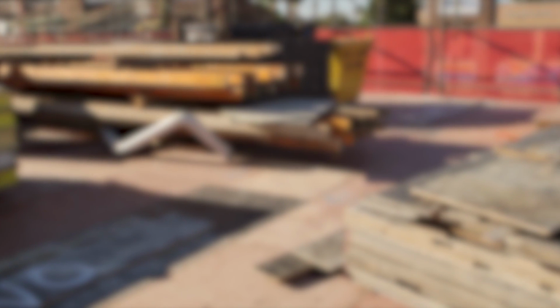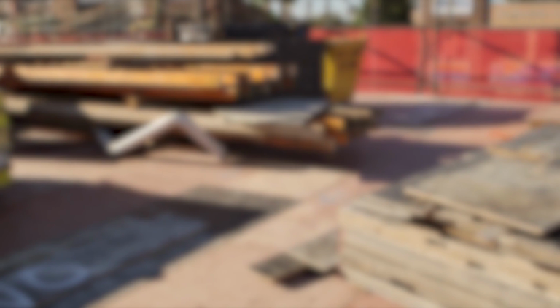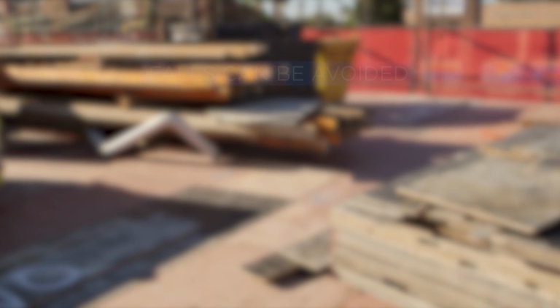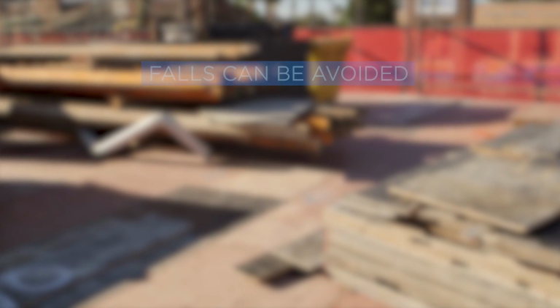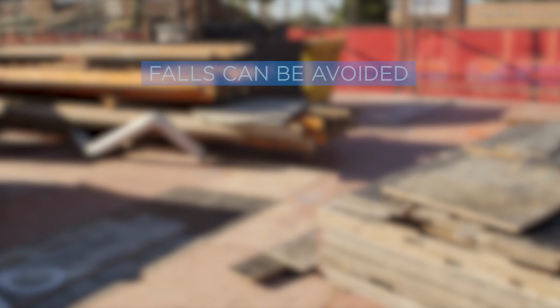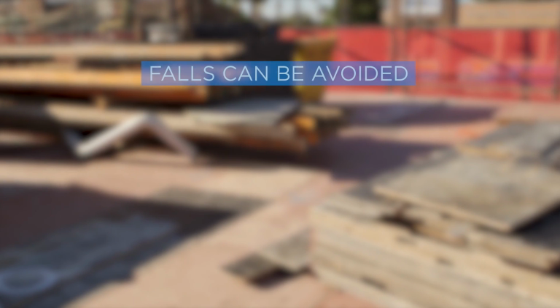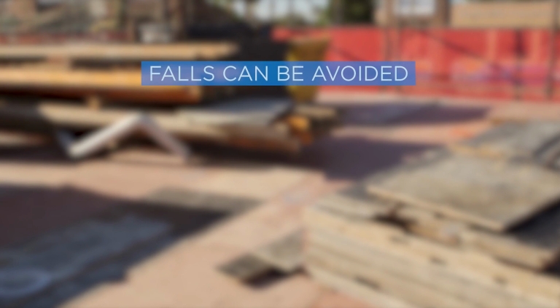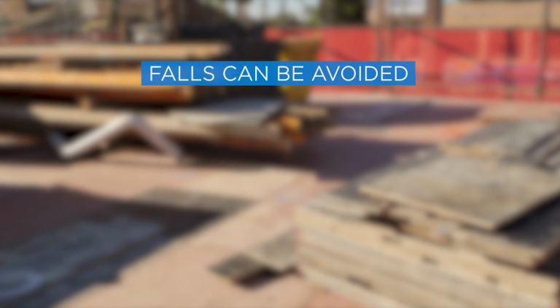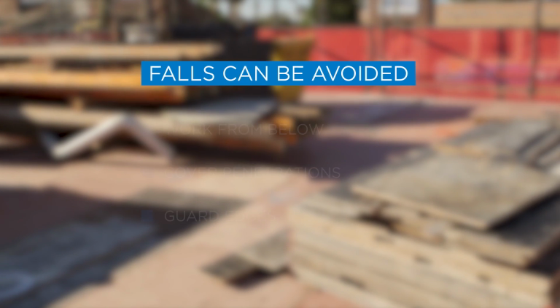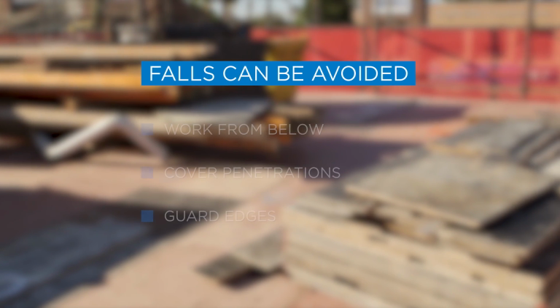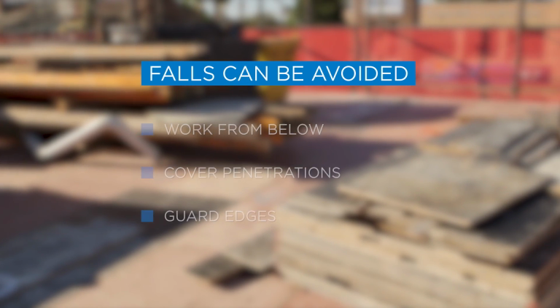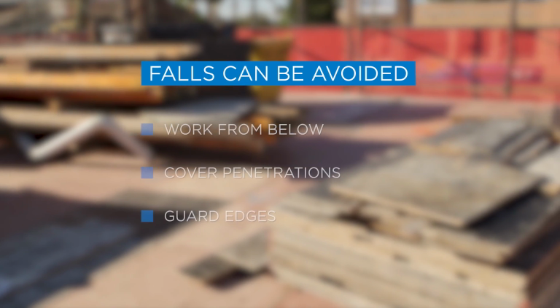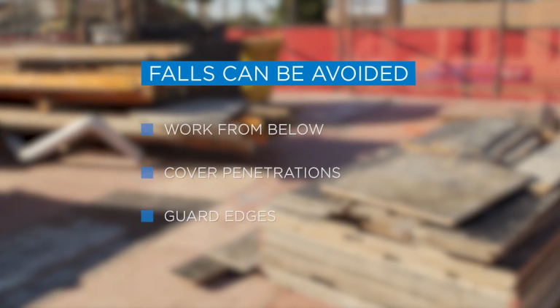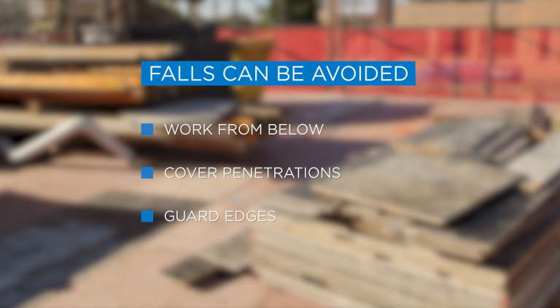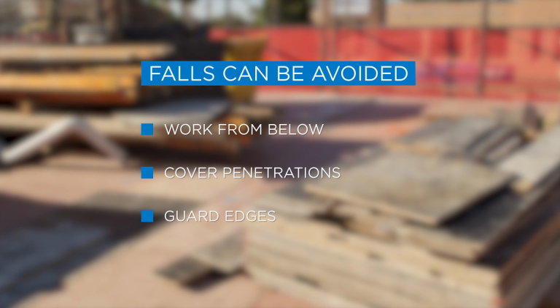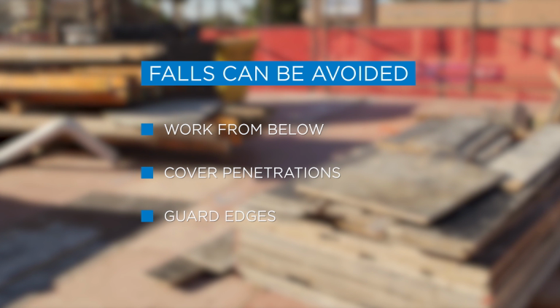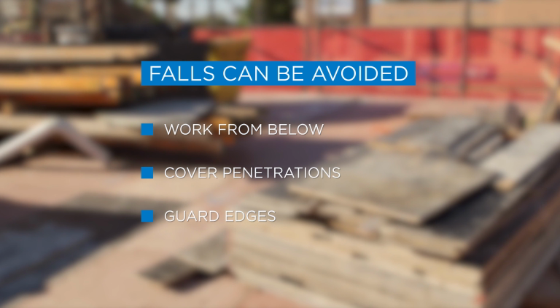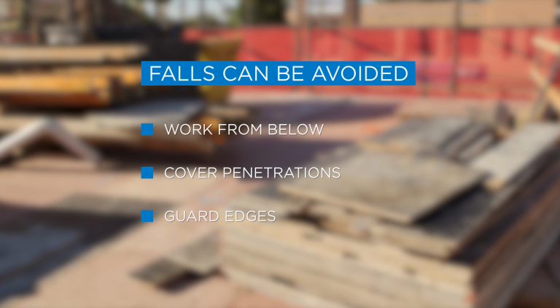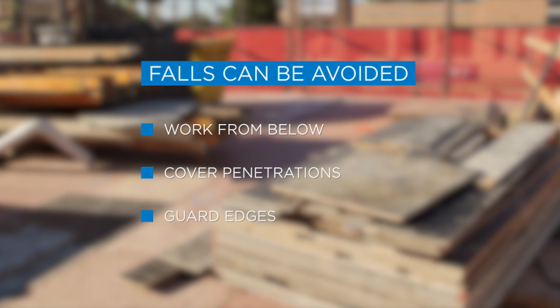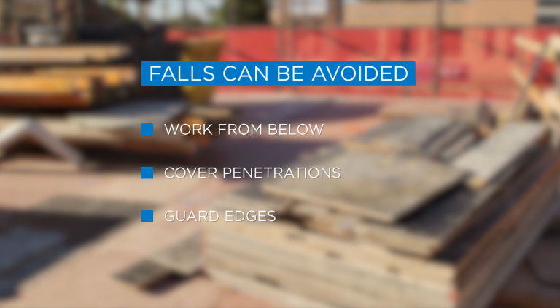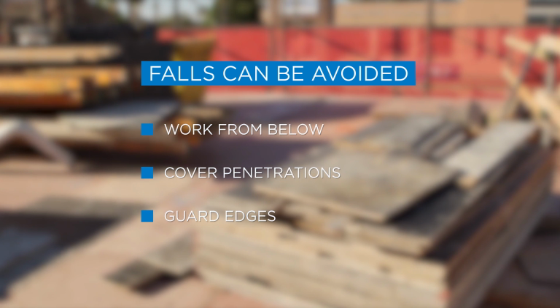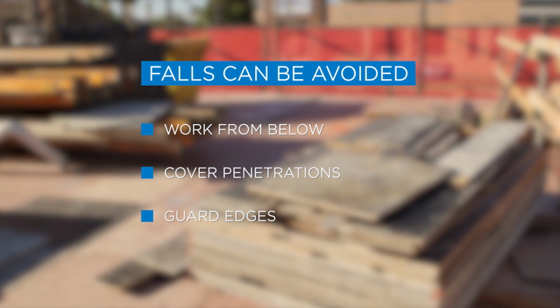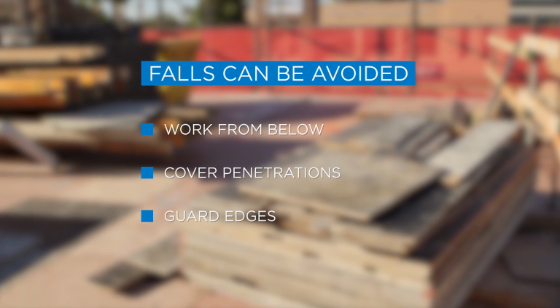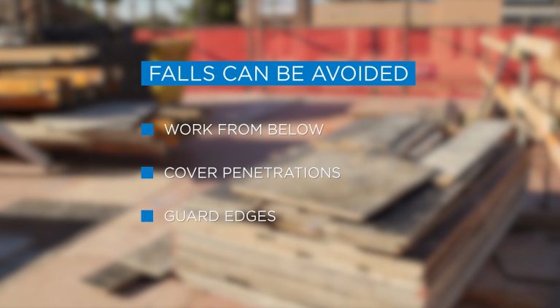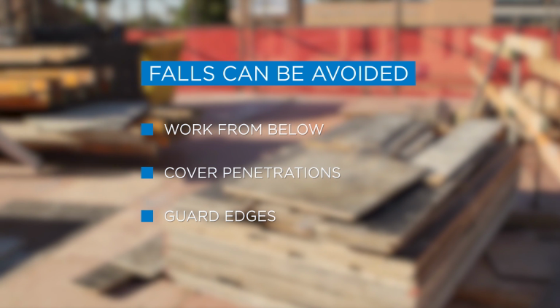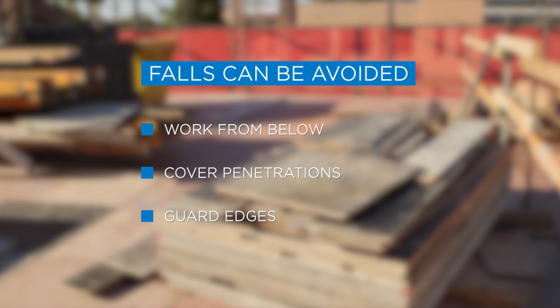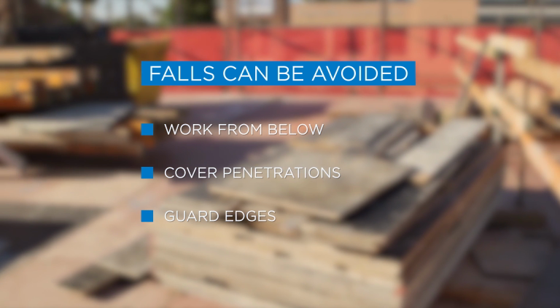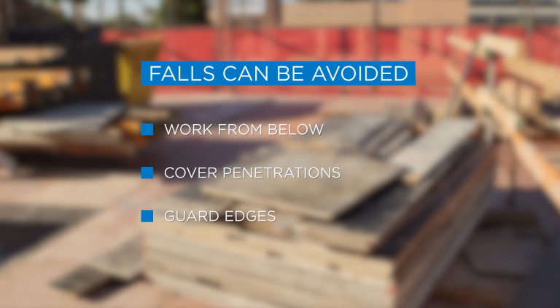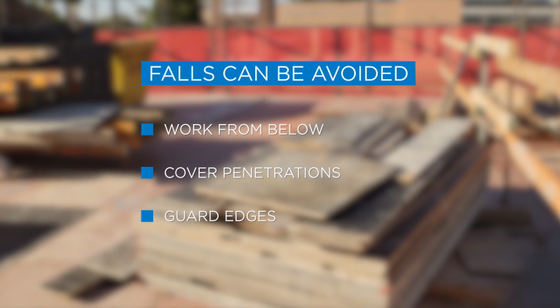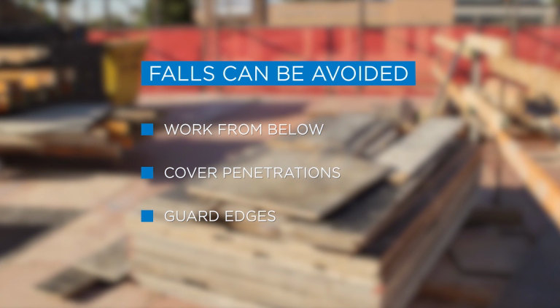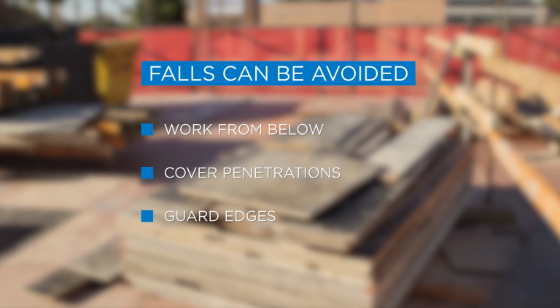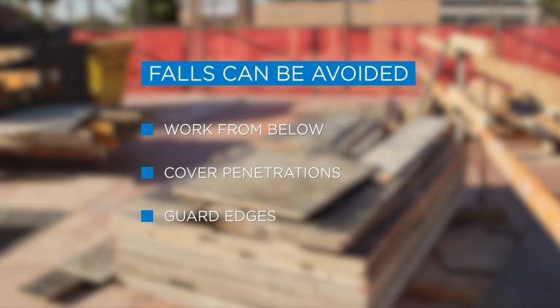Falls can be avoided by working from below, covering penetrations, and guarding edges.